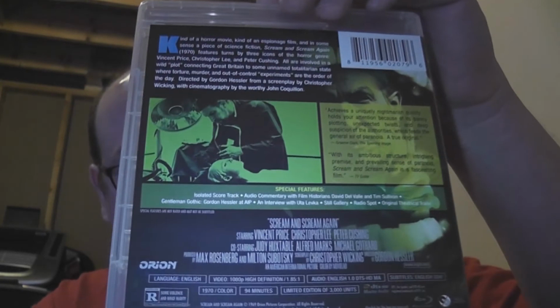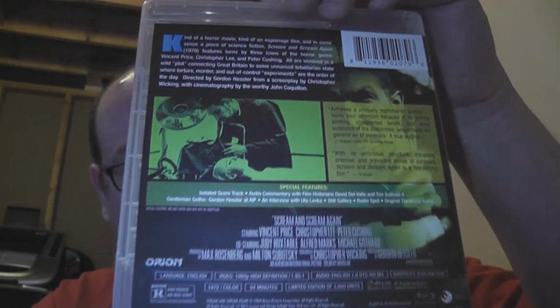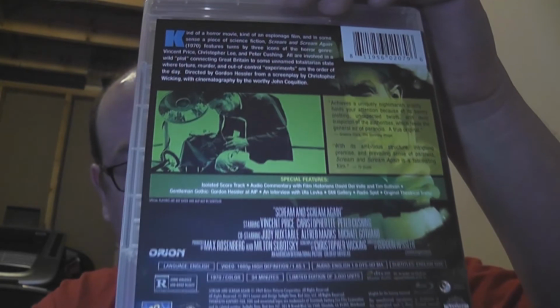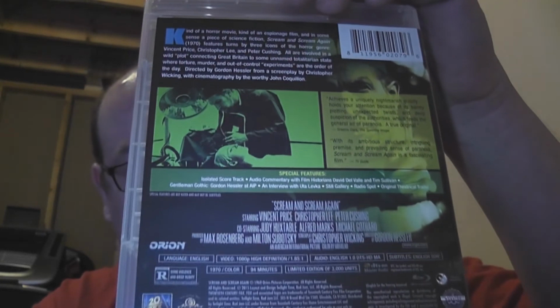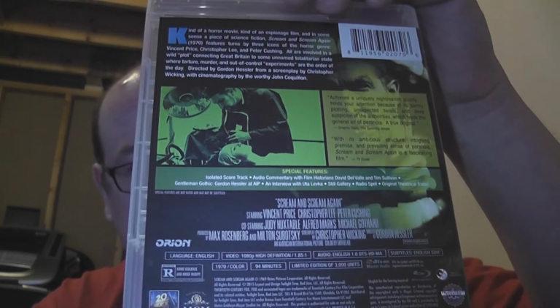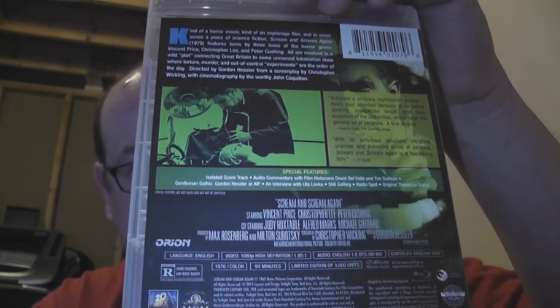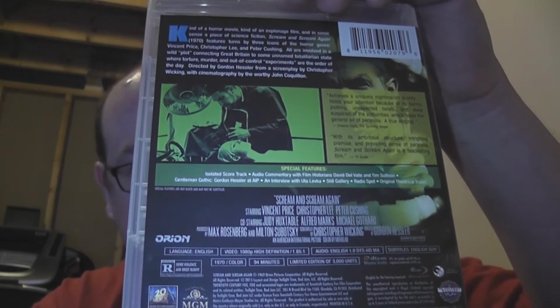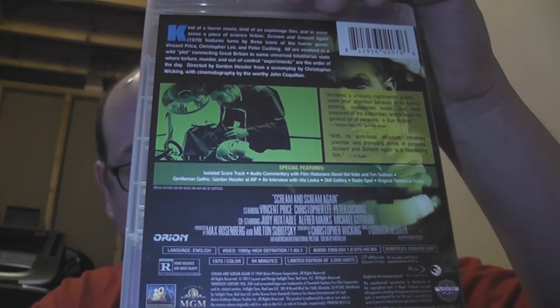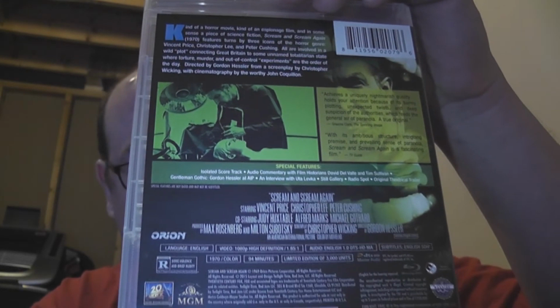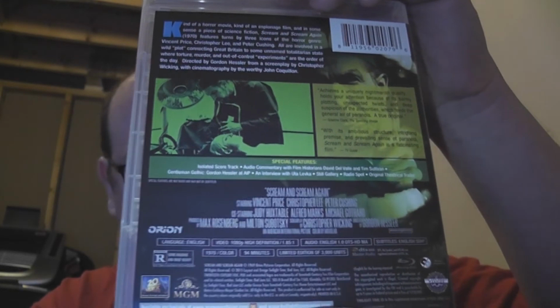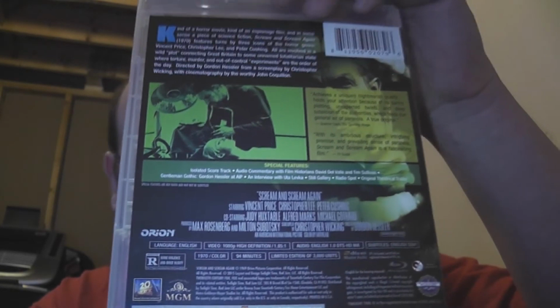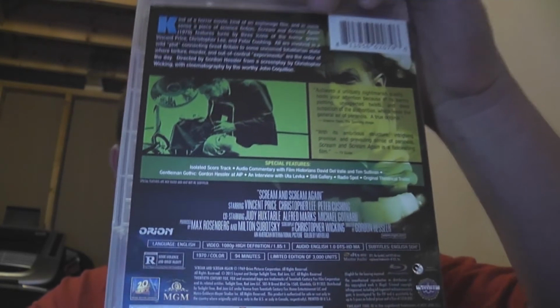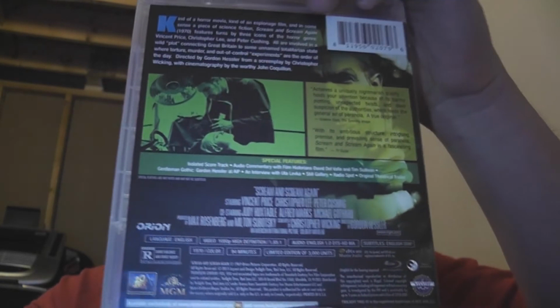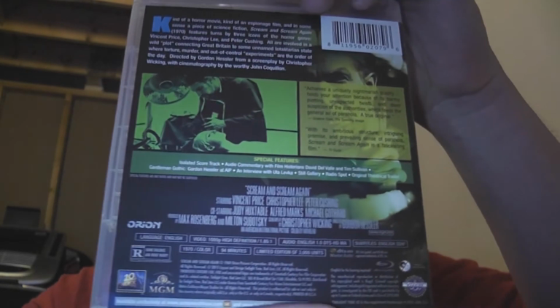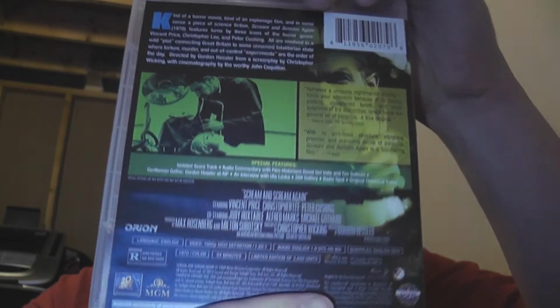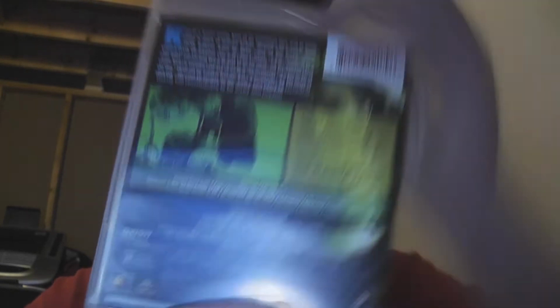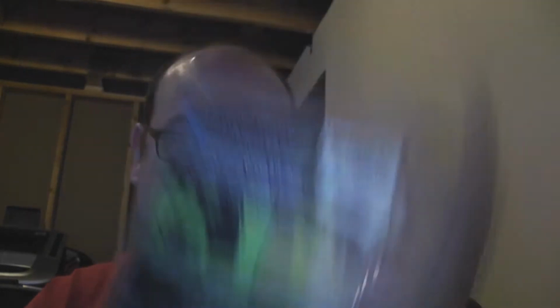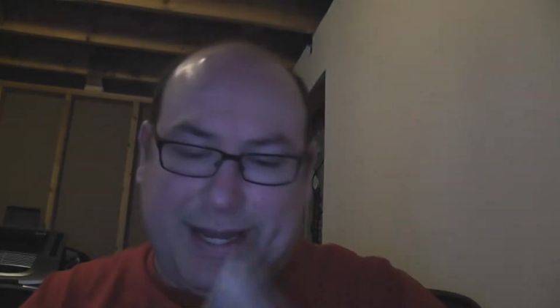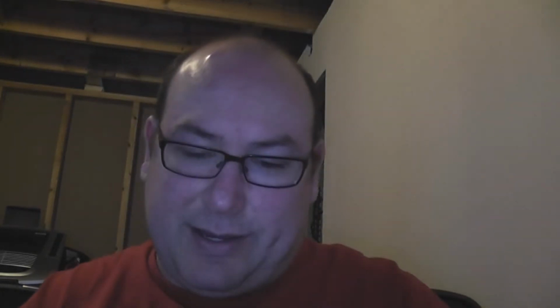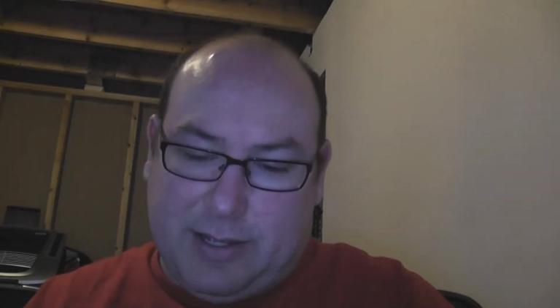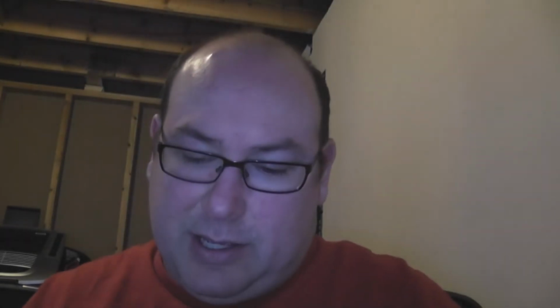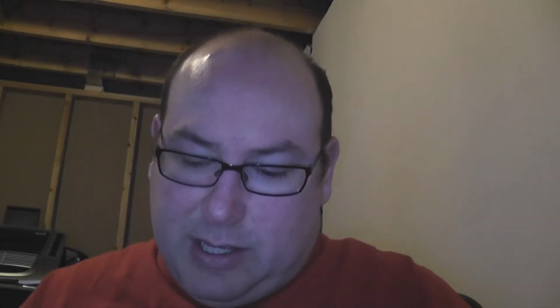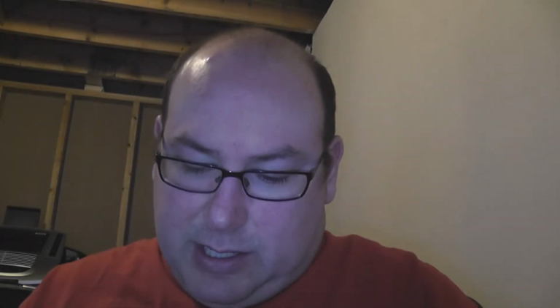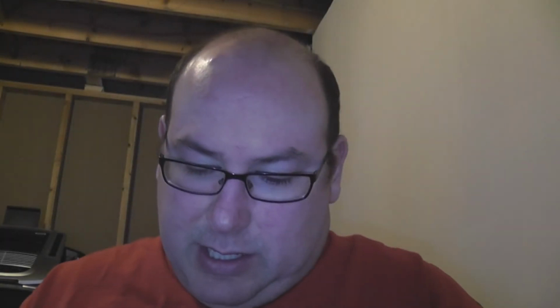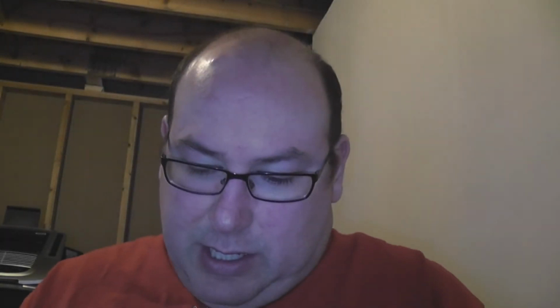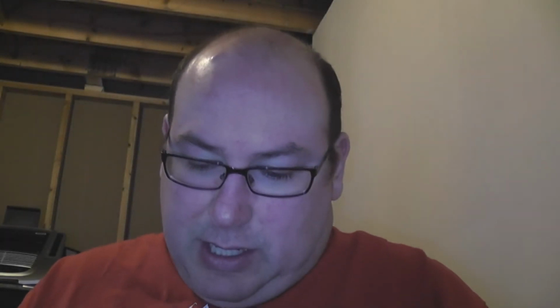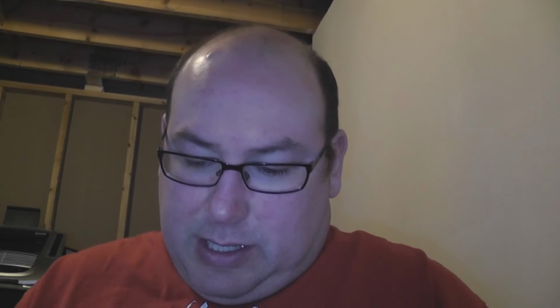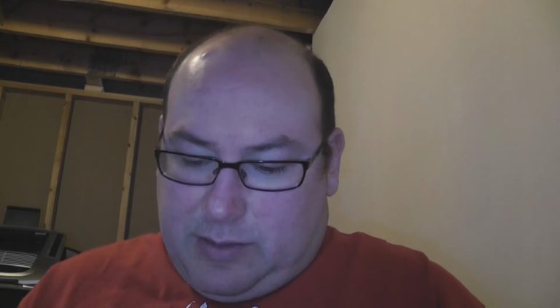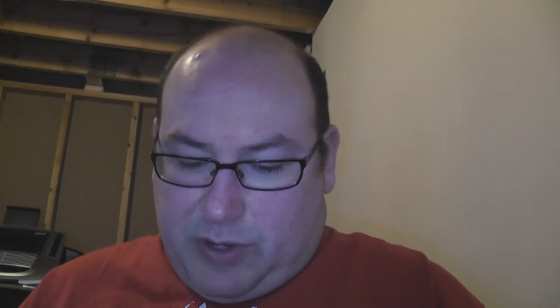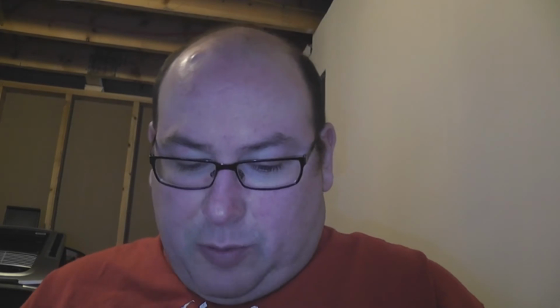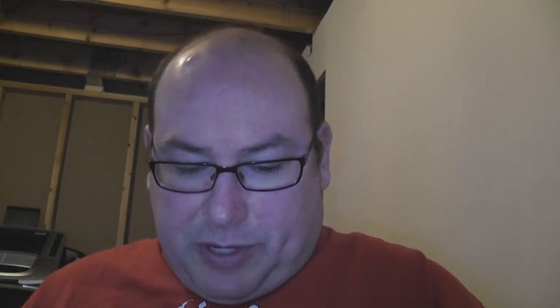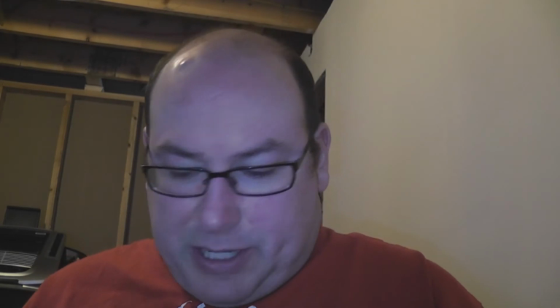There's the back cover — a lot to take in there, so pause it if you need to read it. We open it up and we get a few things.